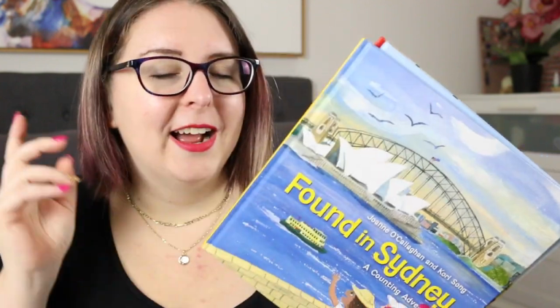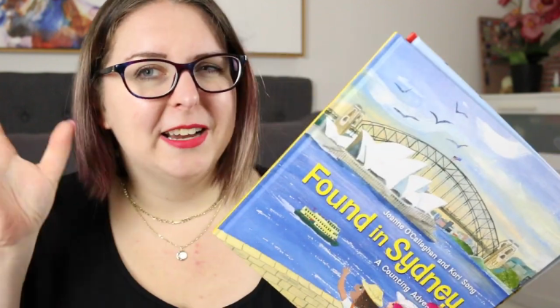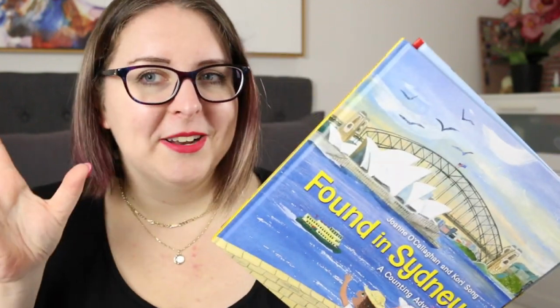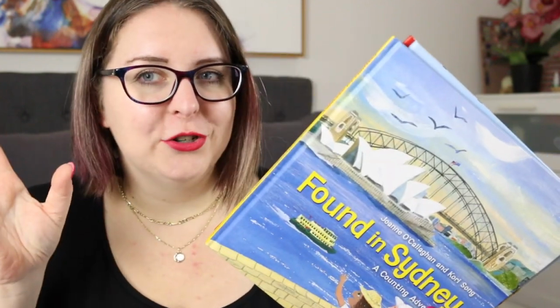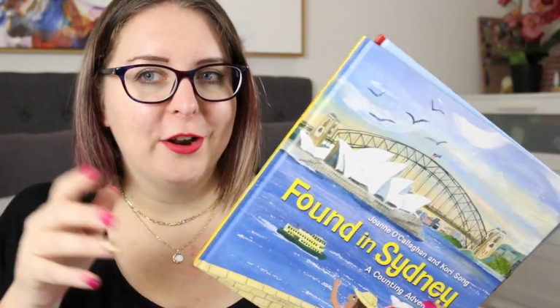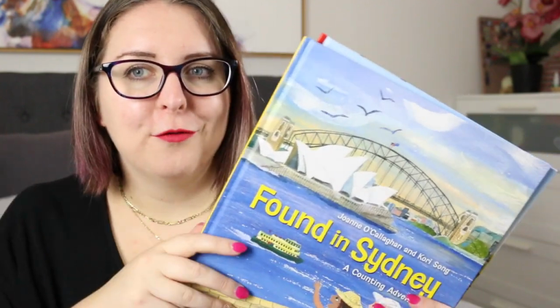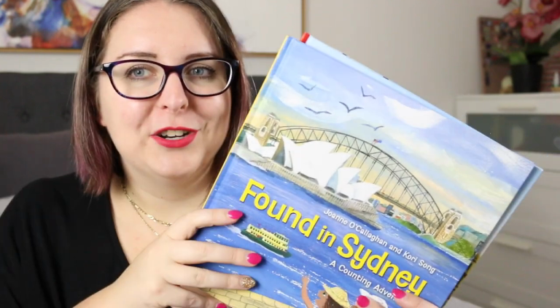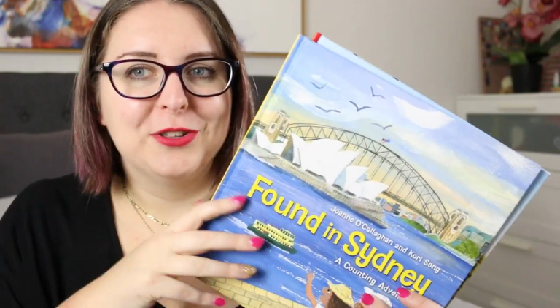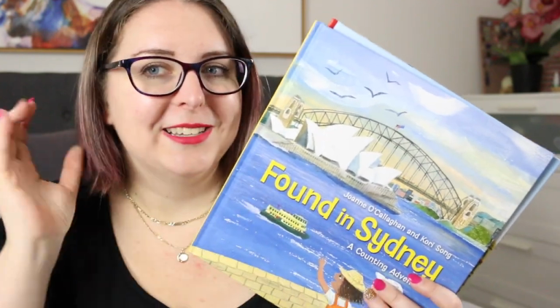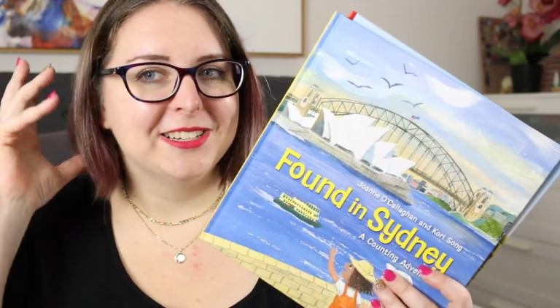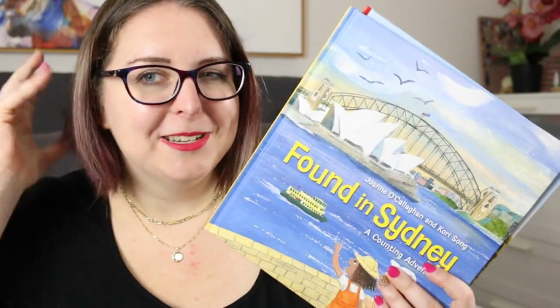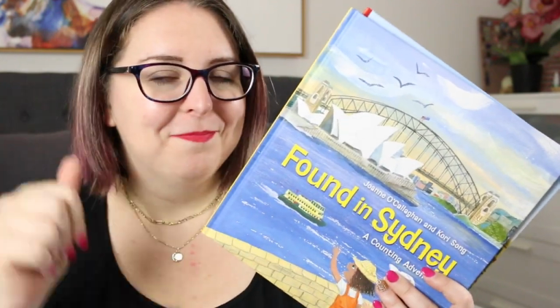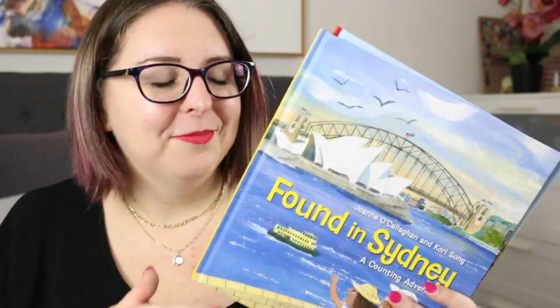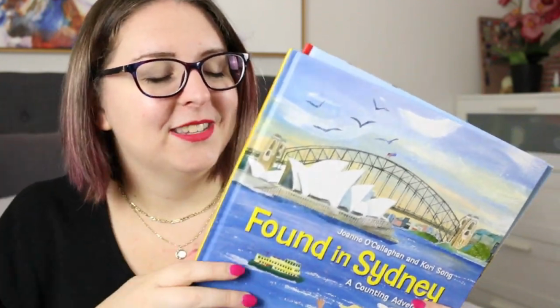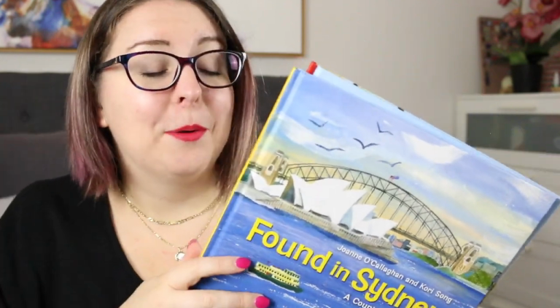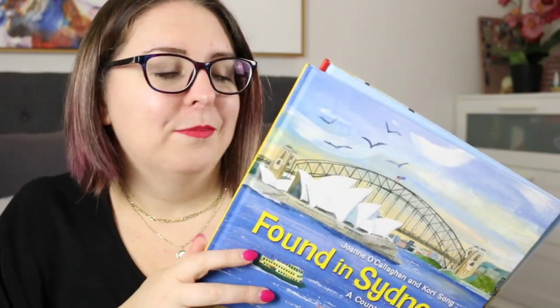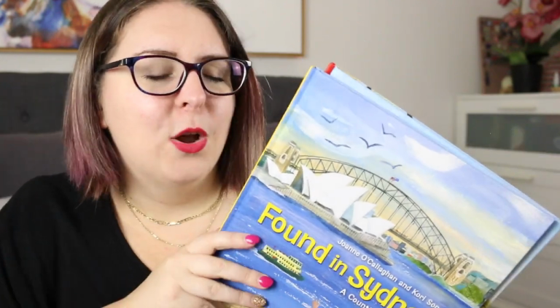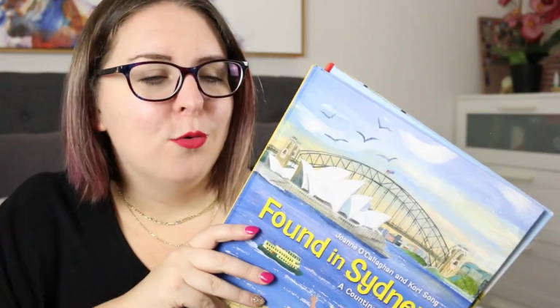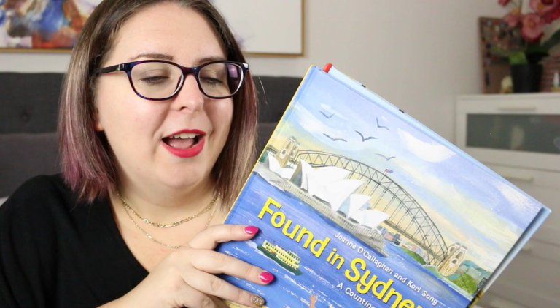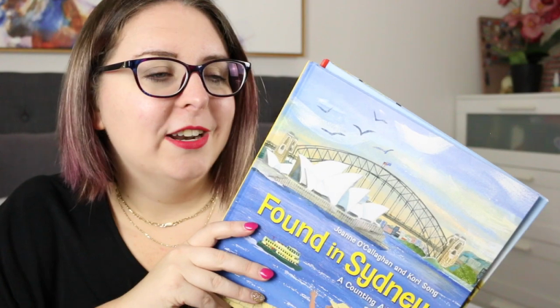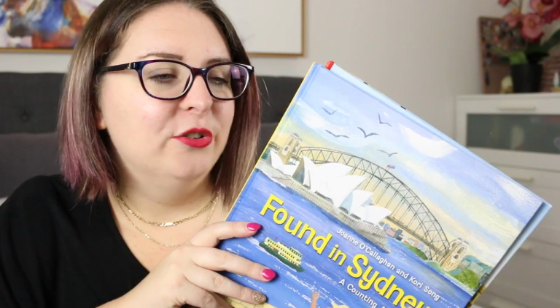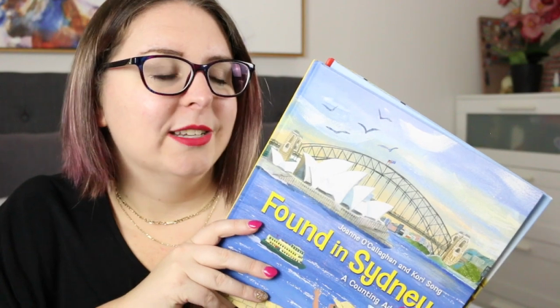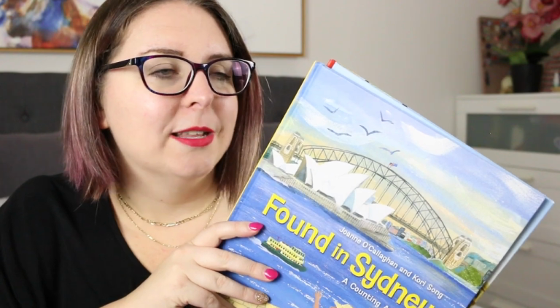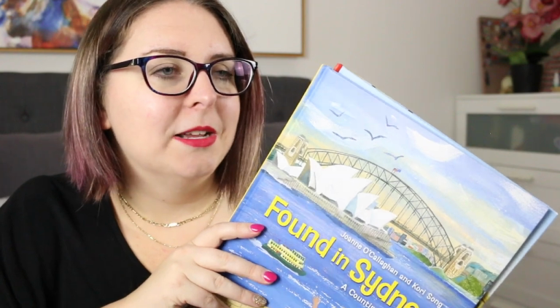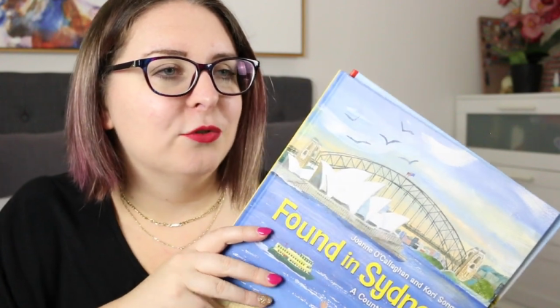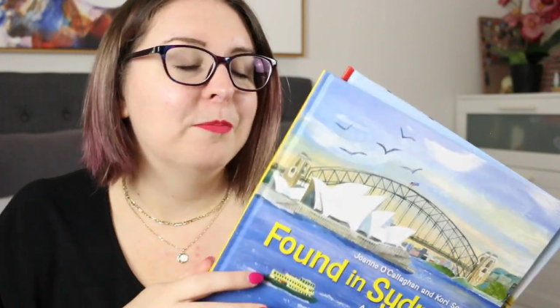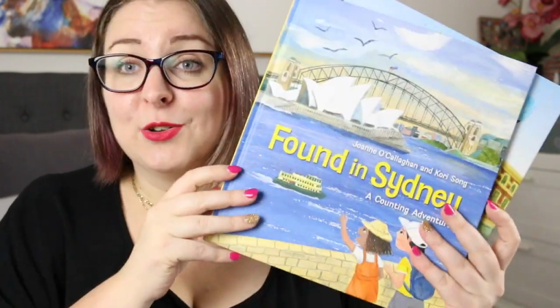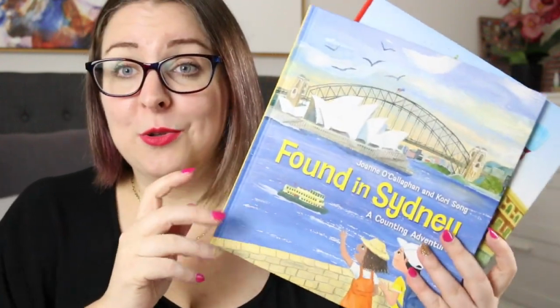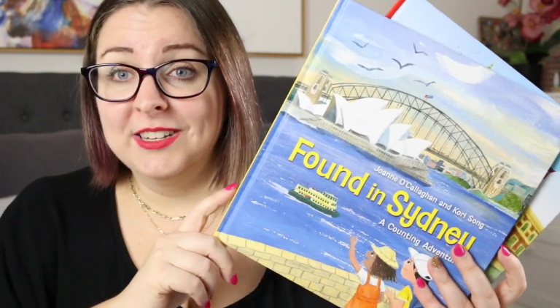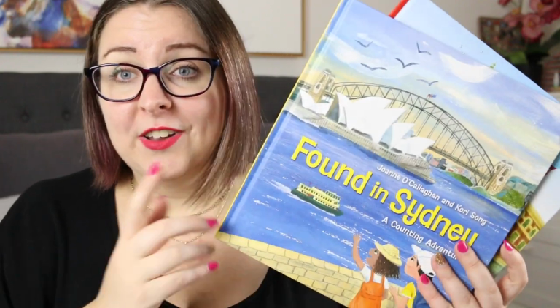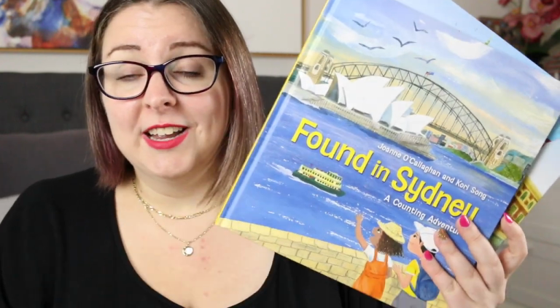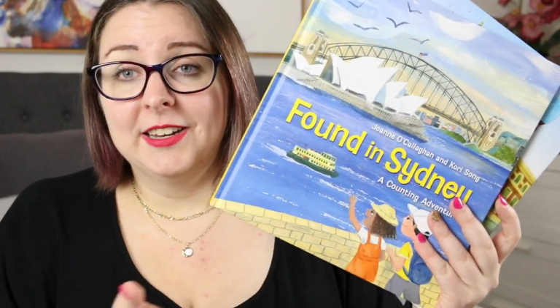I can't take my teacher hat off when I do these — it's like, oh, how could I use this in the classroom? So these are fantastic.